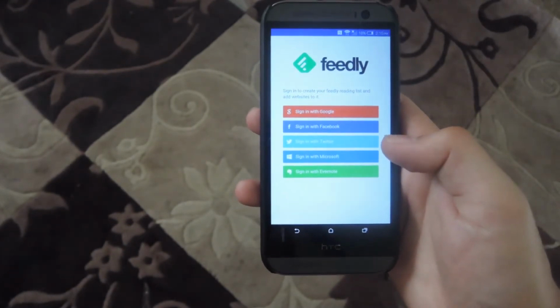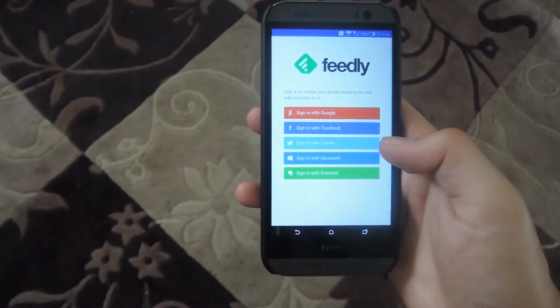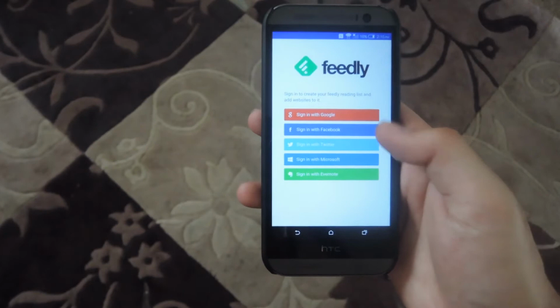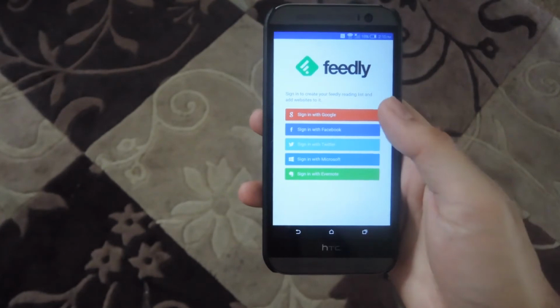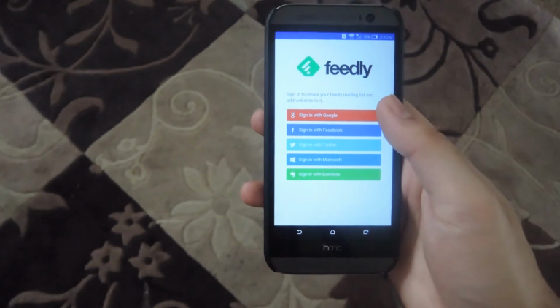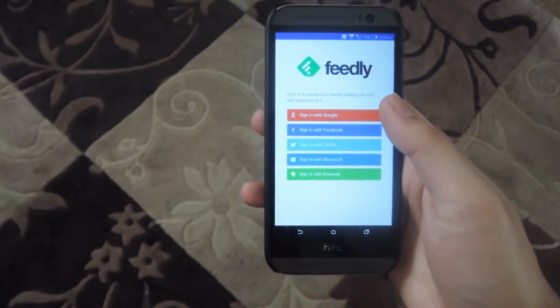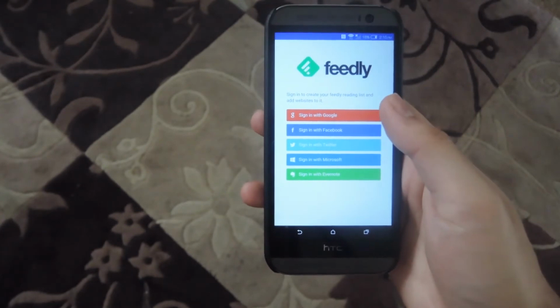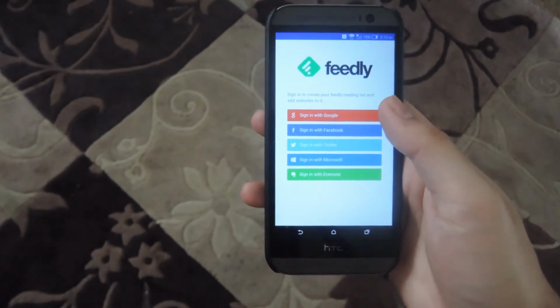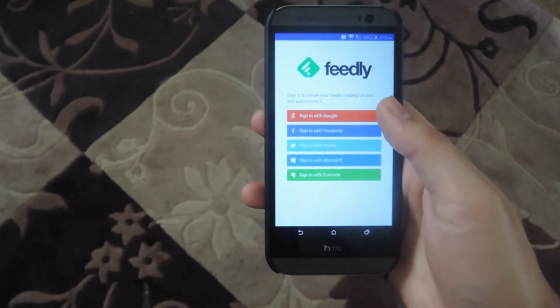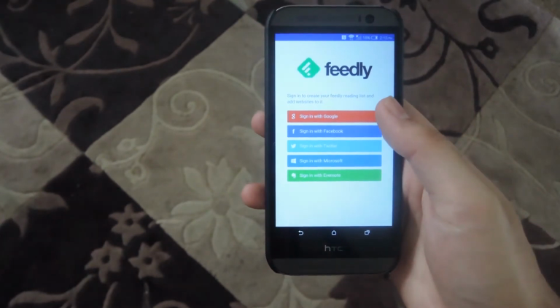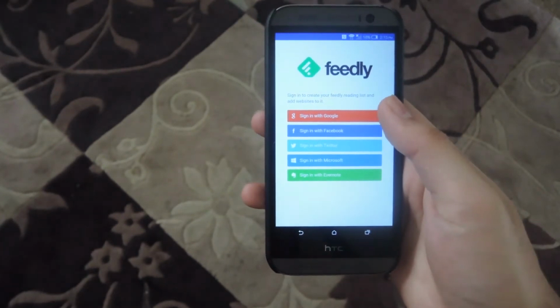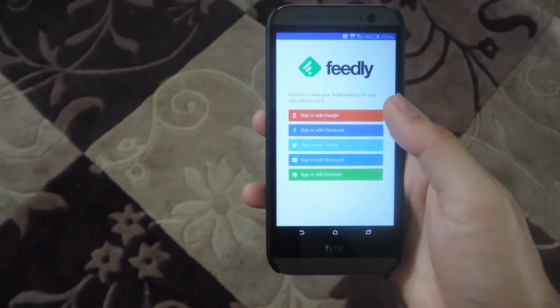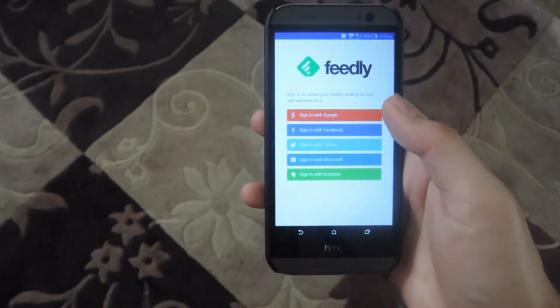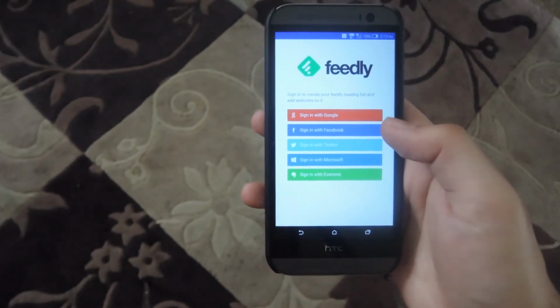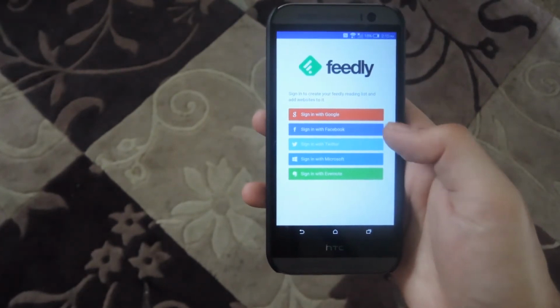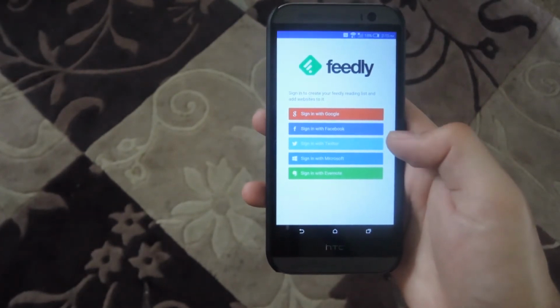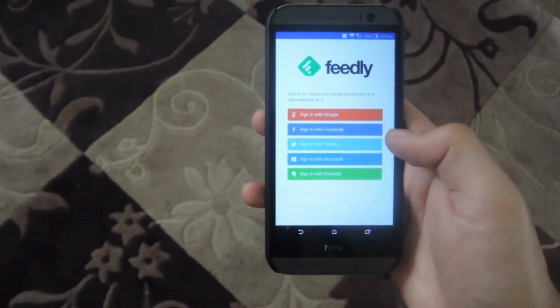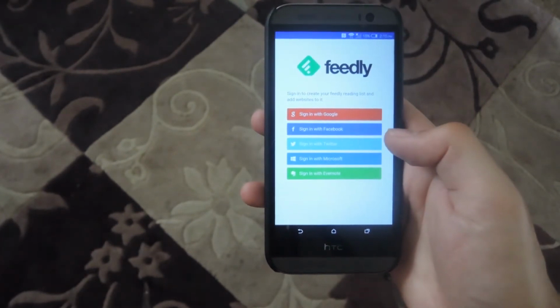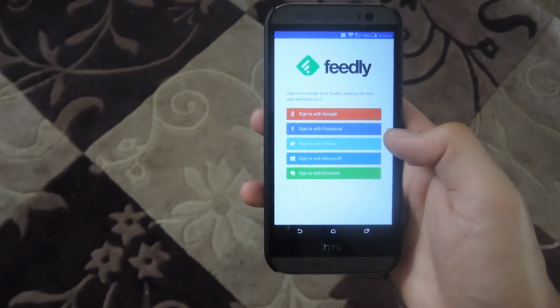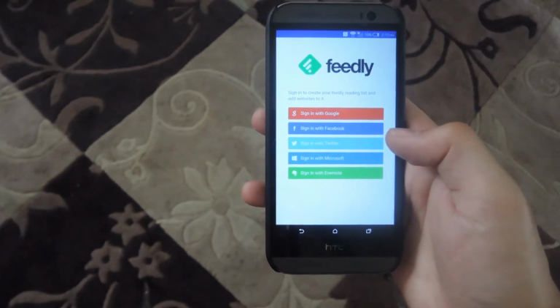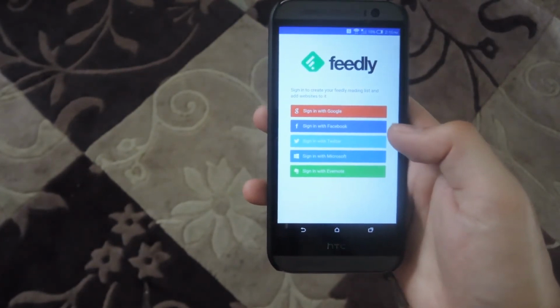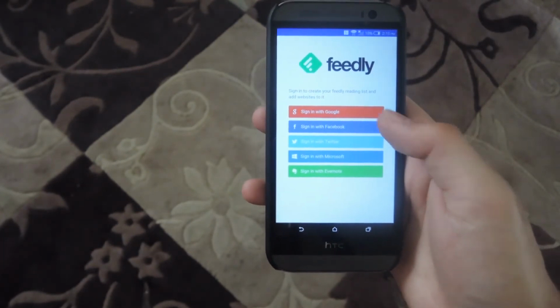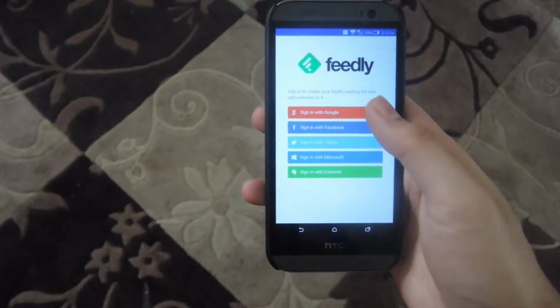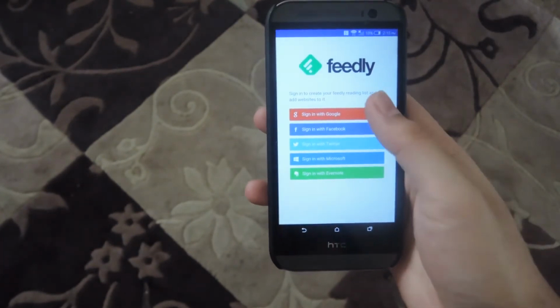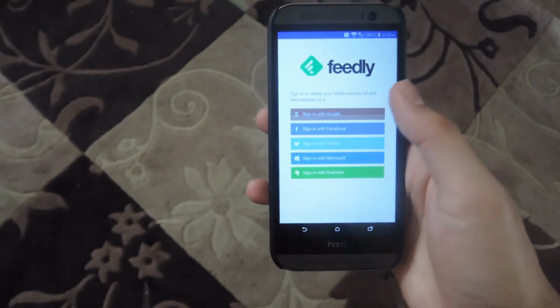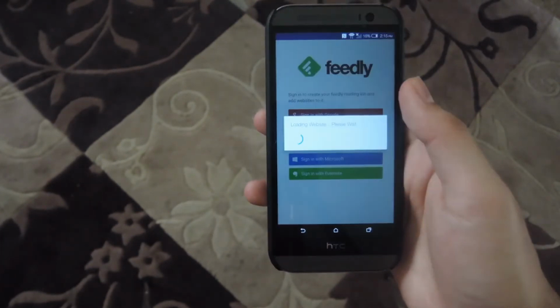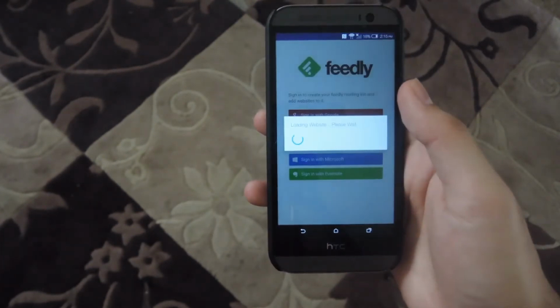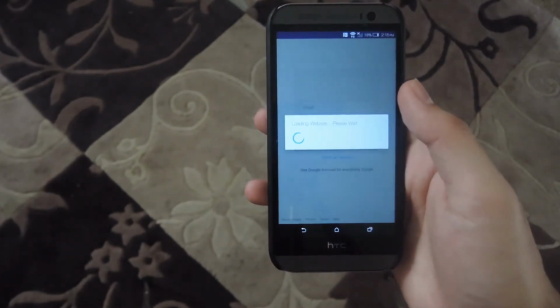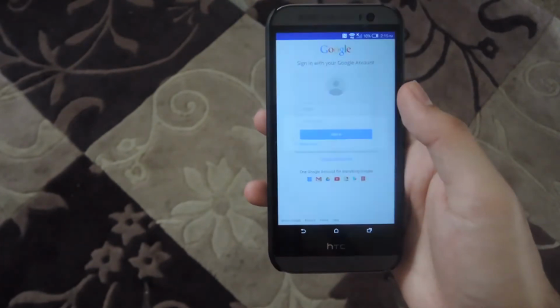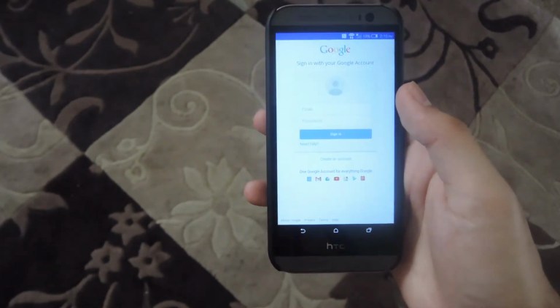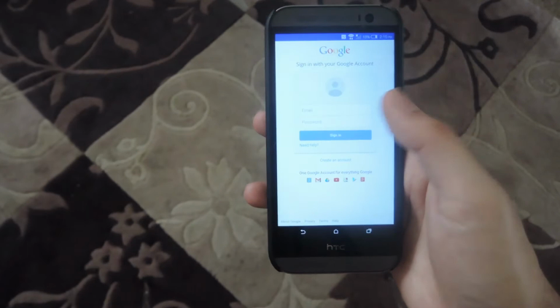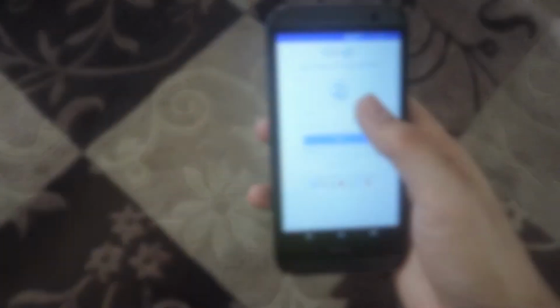Instead, you just have to re-sign in either with your Google sign in, Facebook, Twitter, Microsoft, or Evernote. Just go ahead and sign in with that.